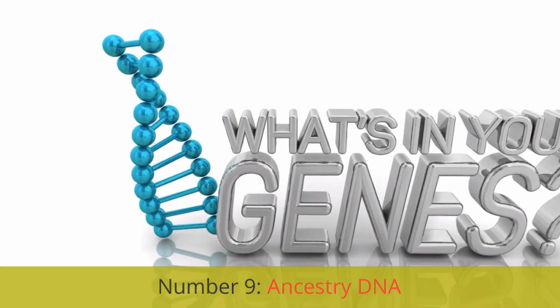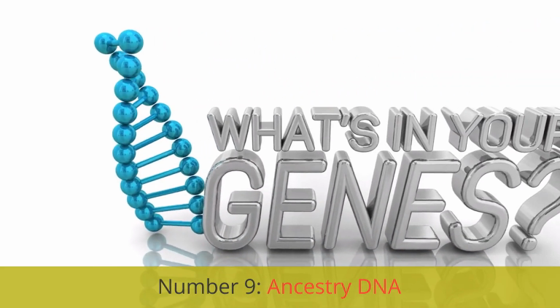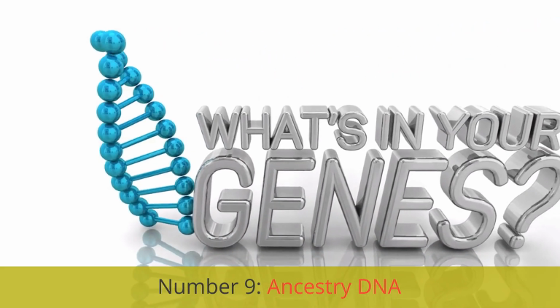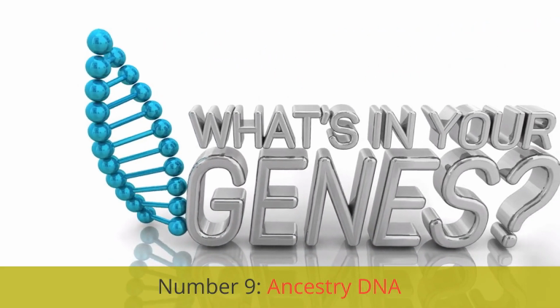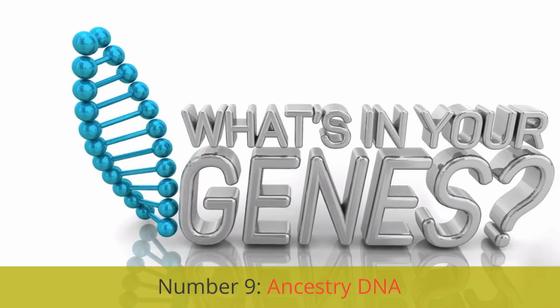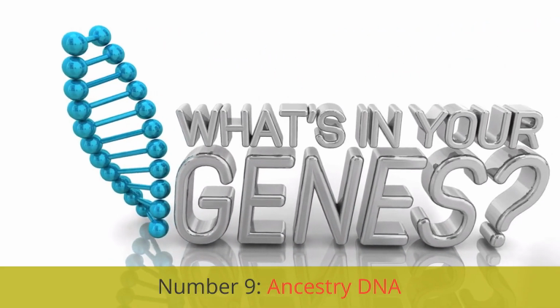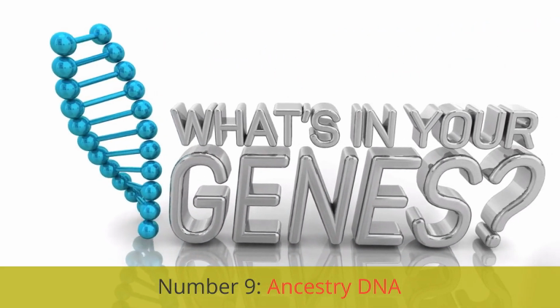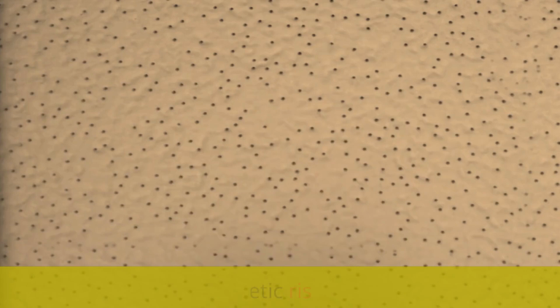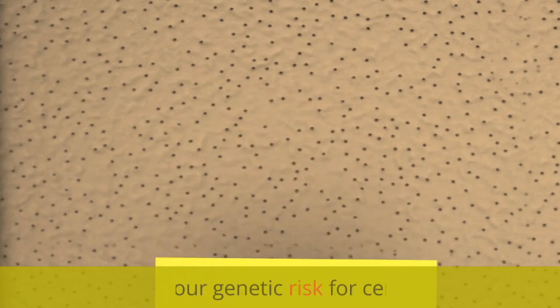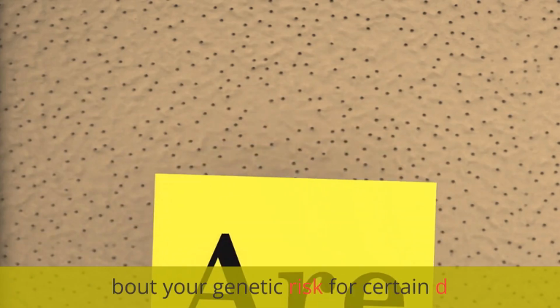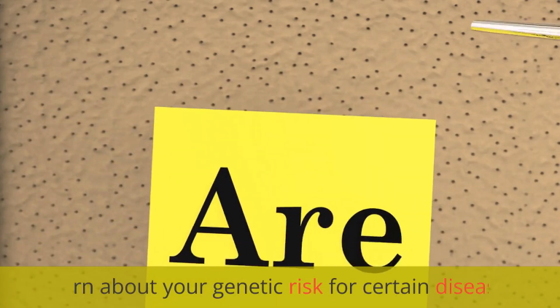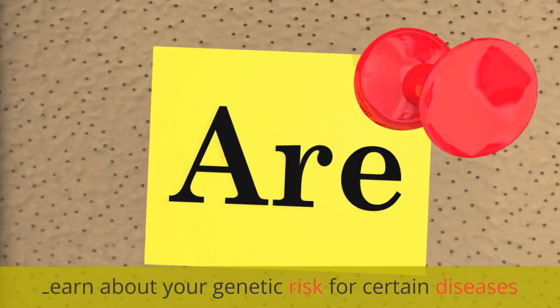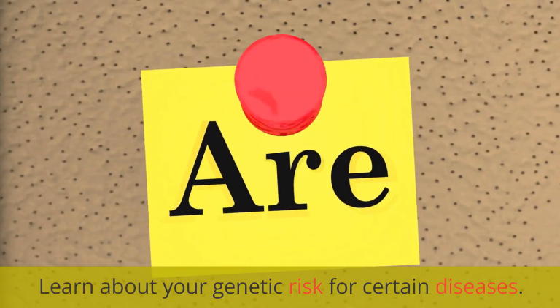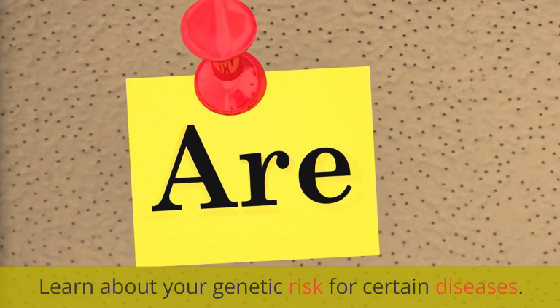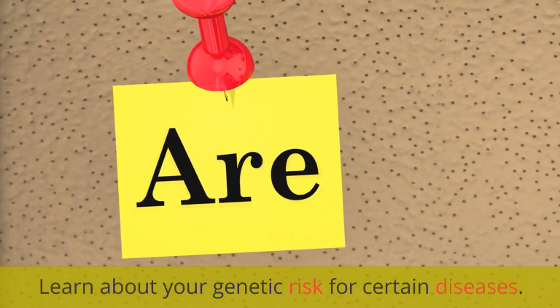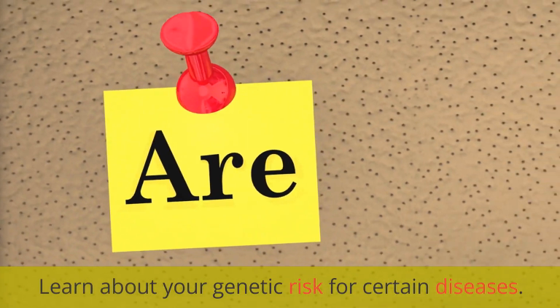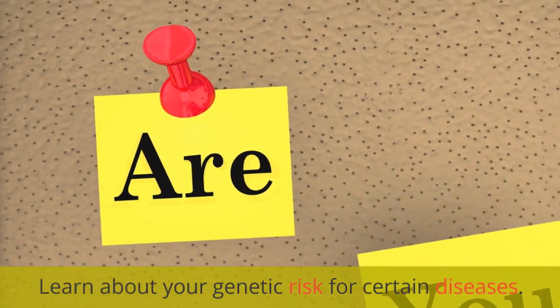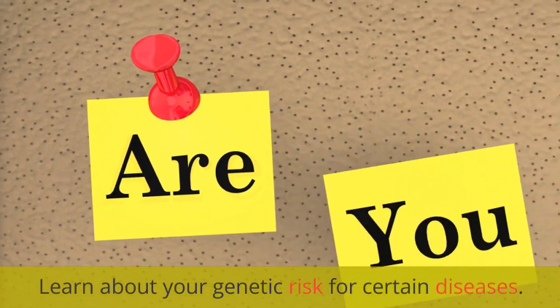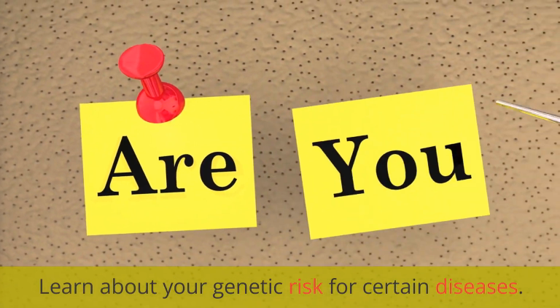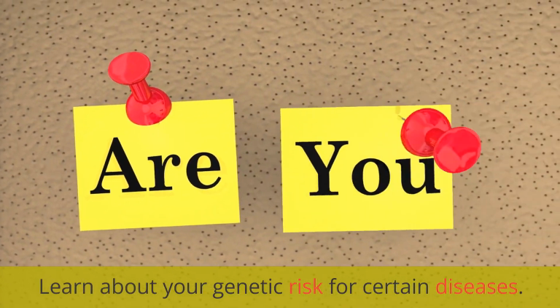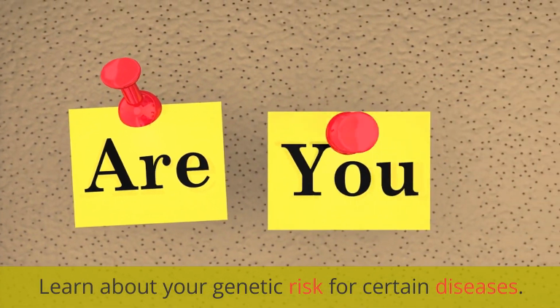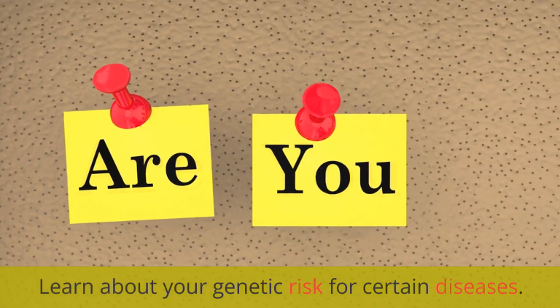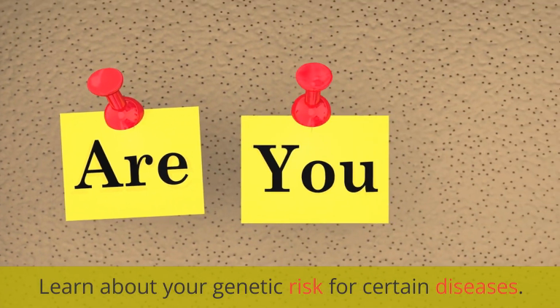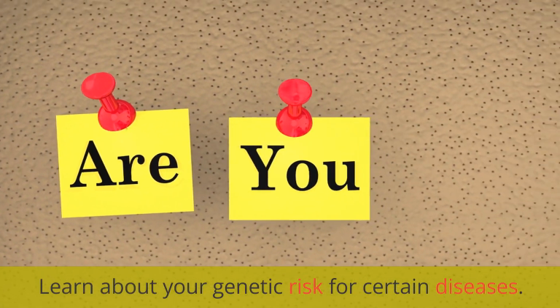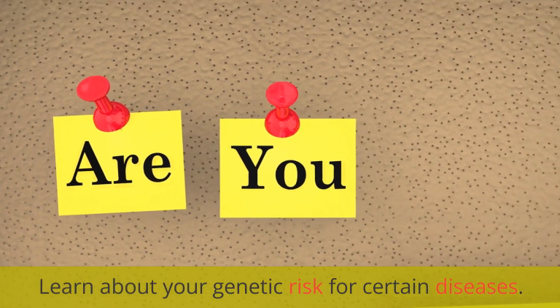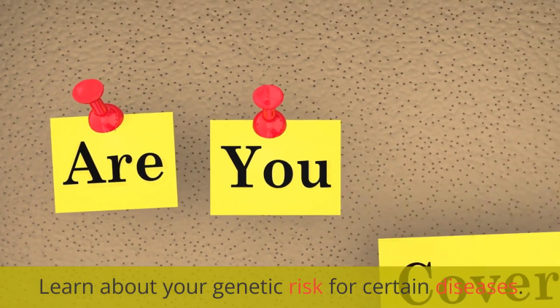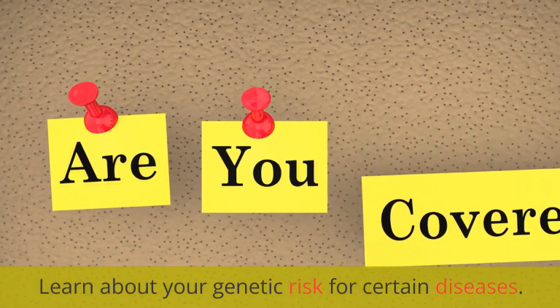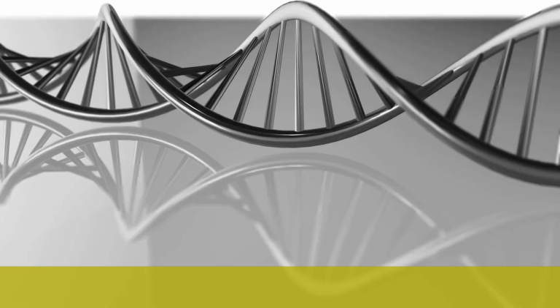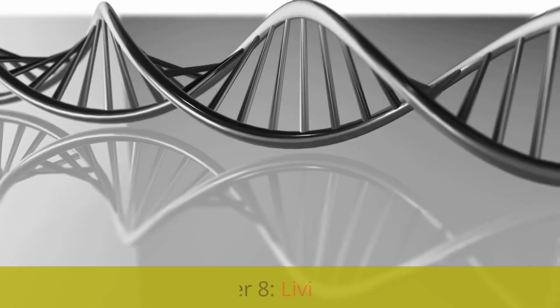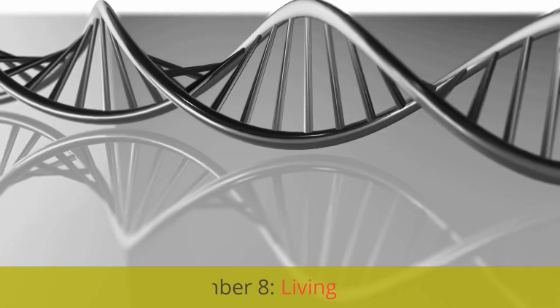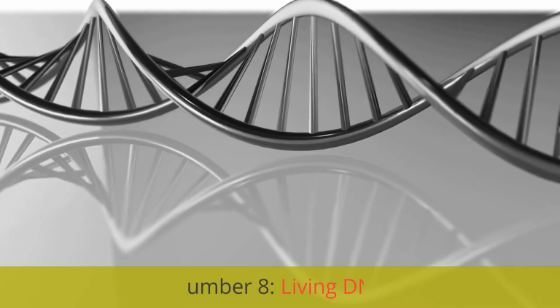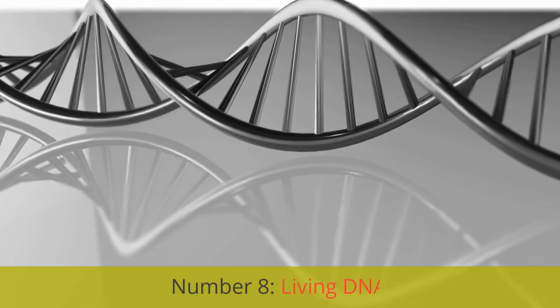Number 9: AncestryDNA. Learn about your genetic risk for certain diseases.